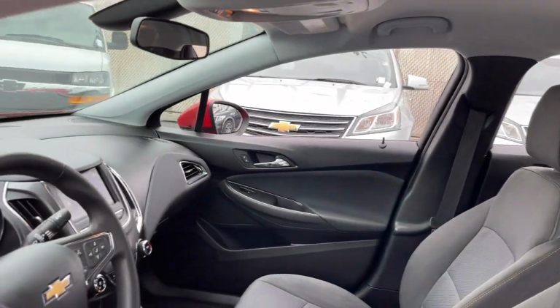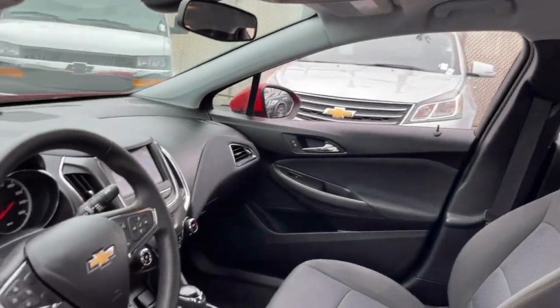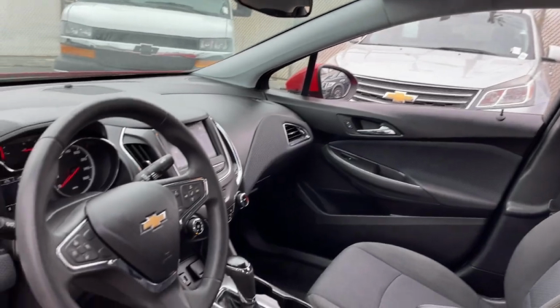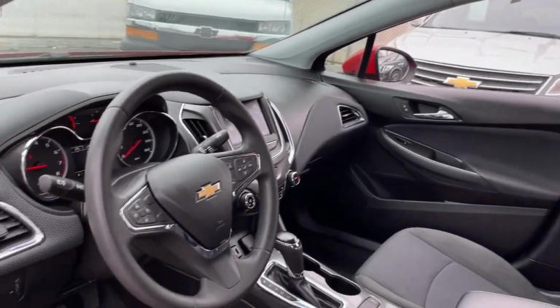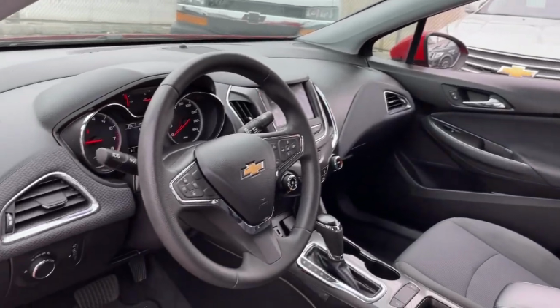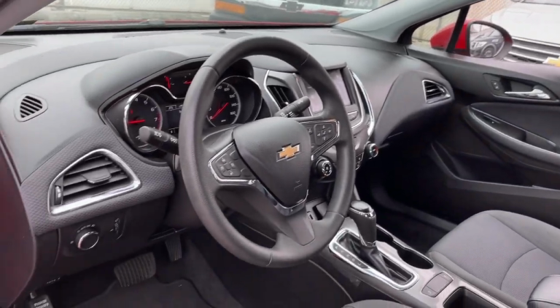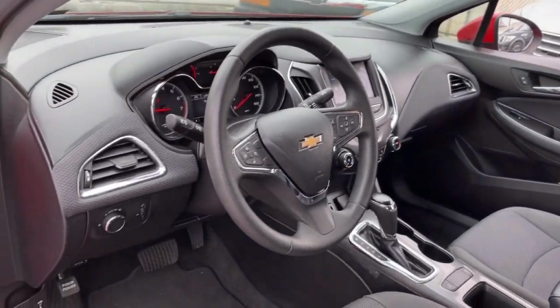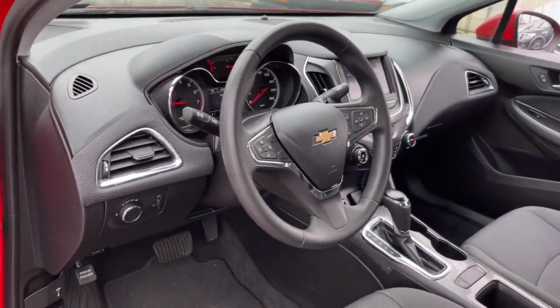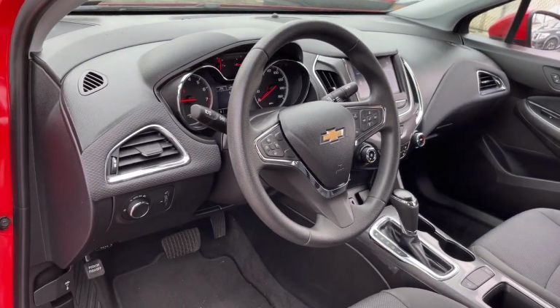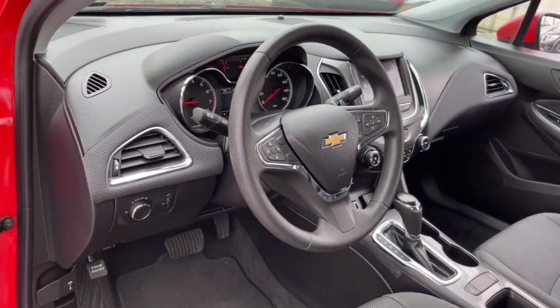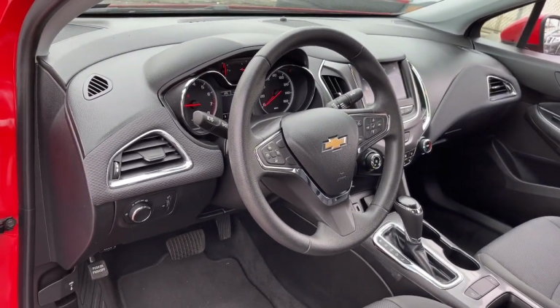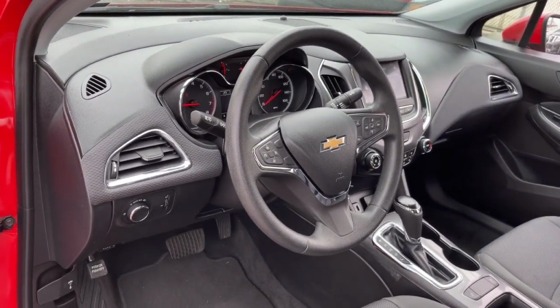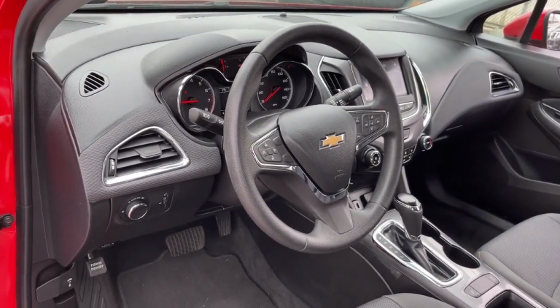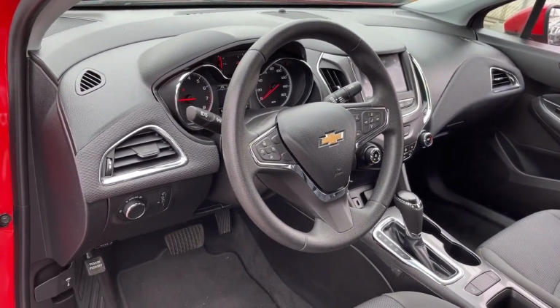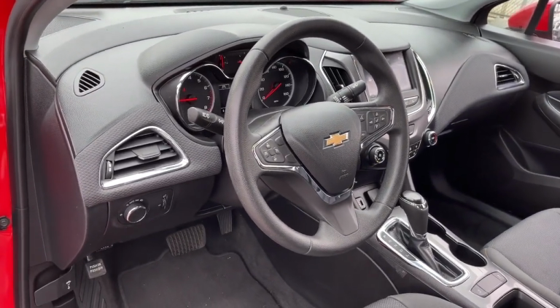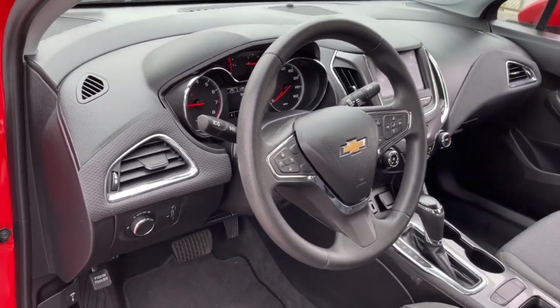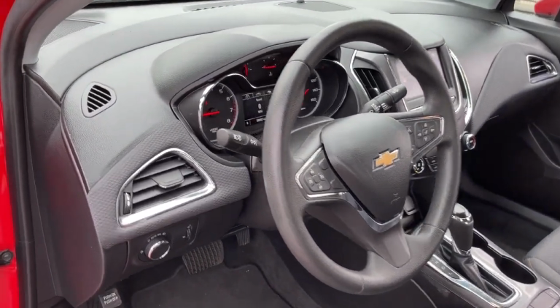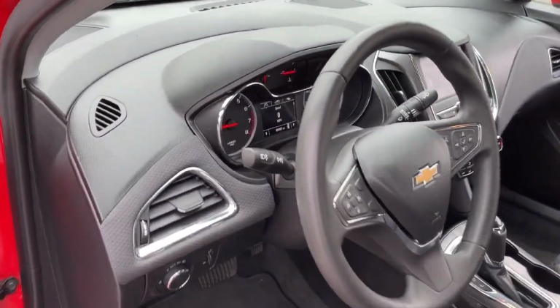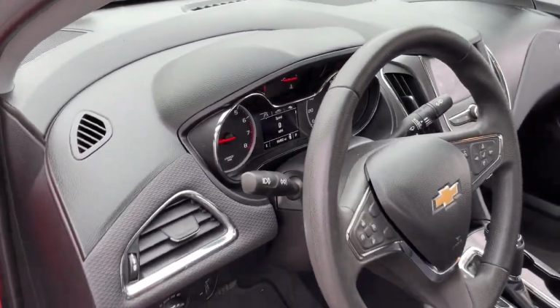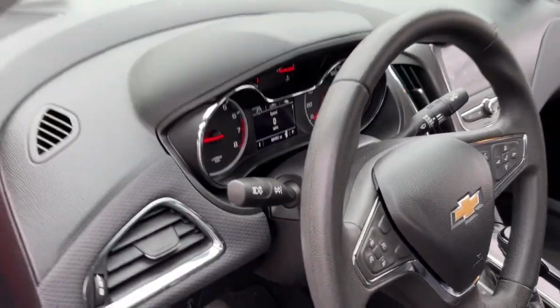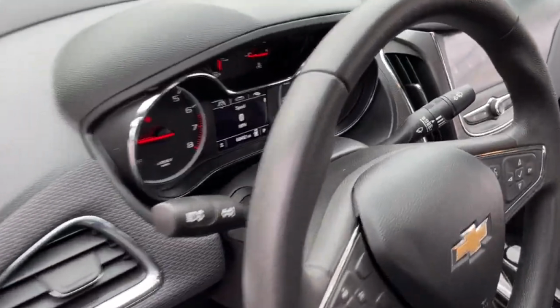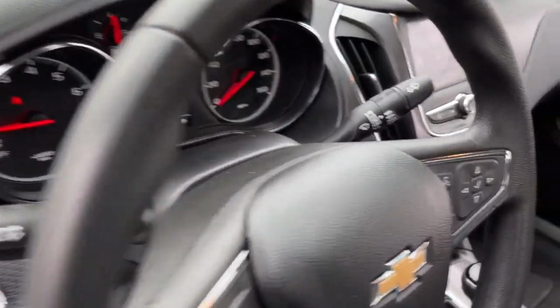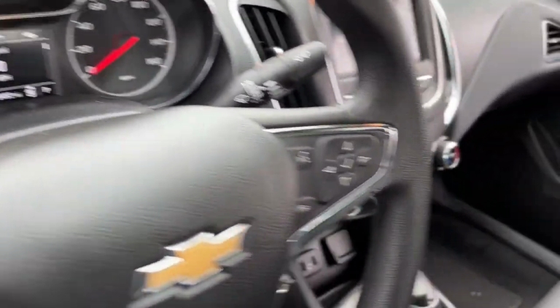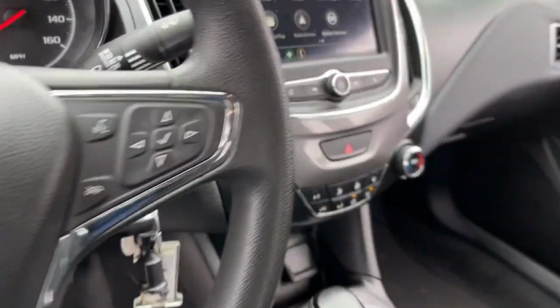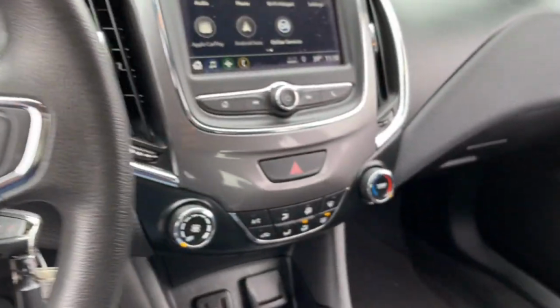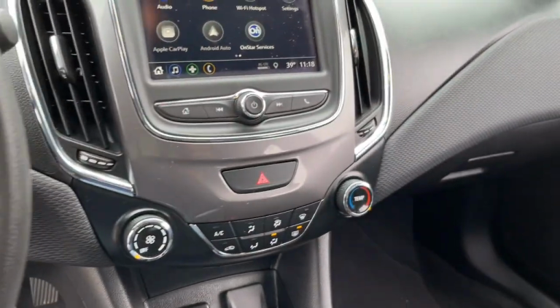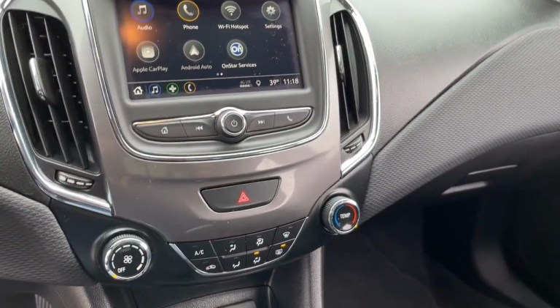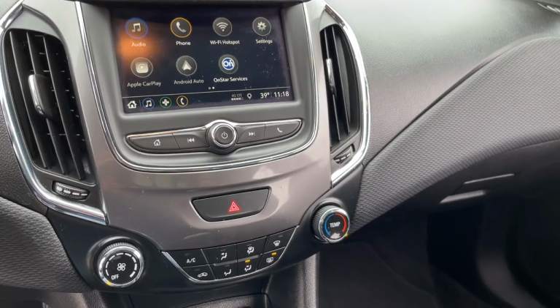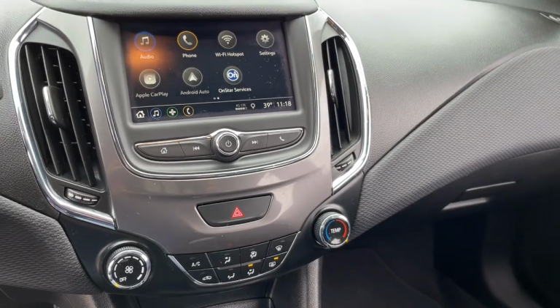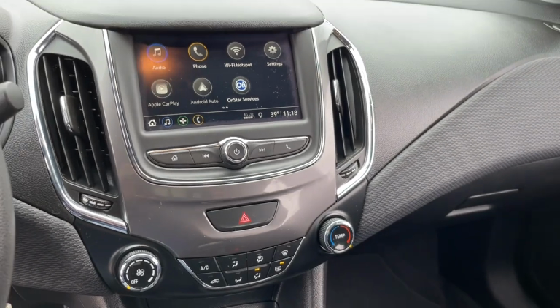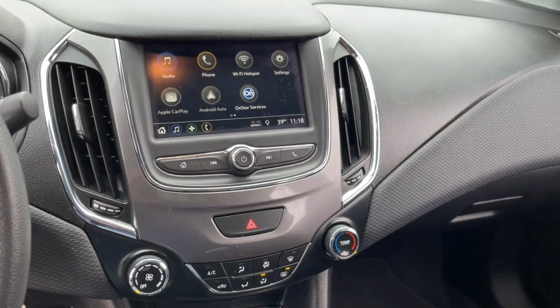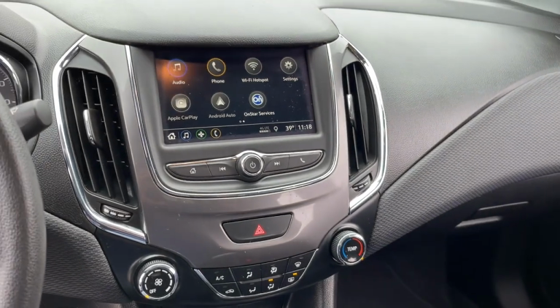Feel the satisfaction of driving an automobile that was designed with your most precious cargo in mind. Test drive the Cruze.